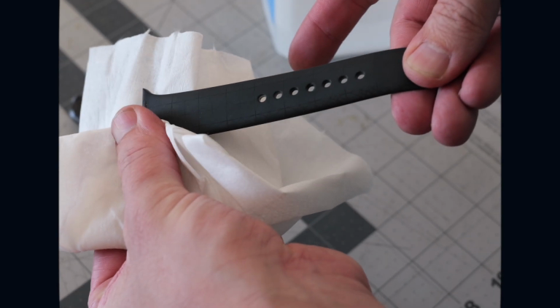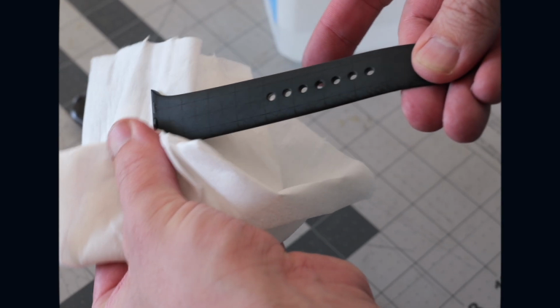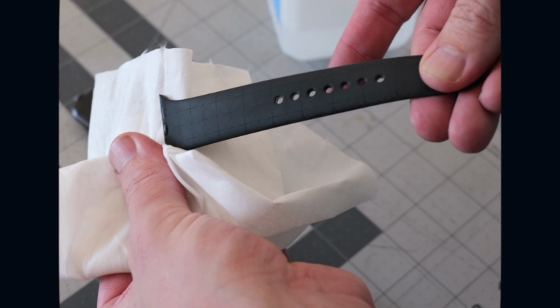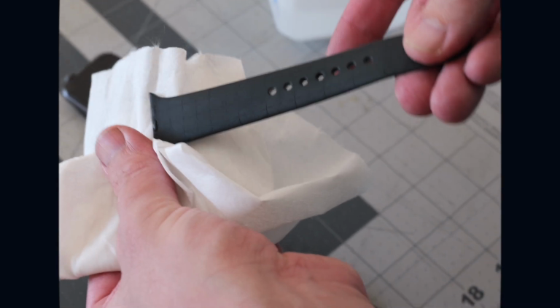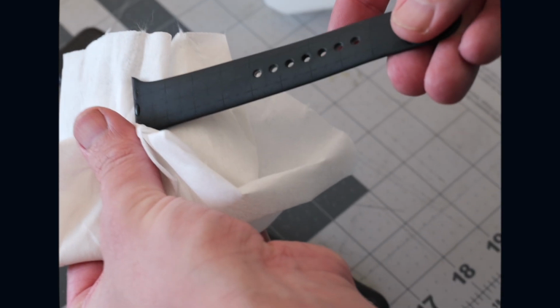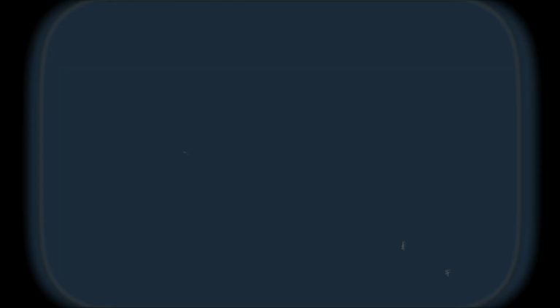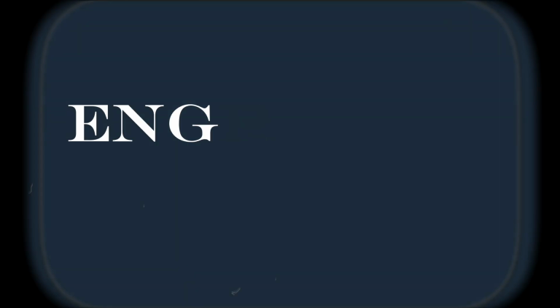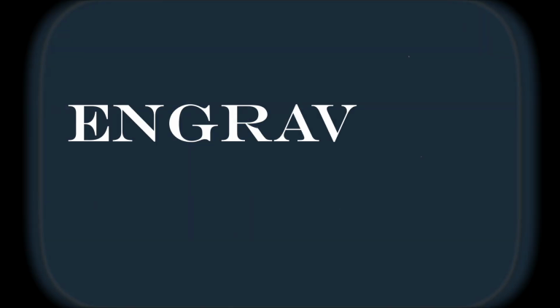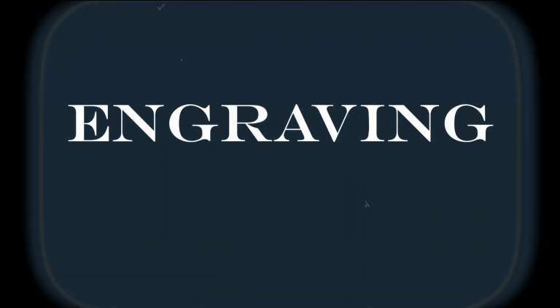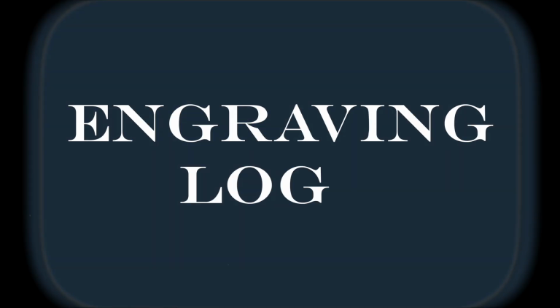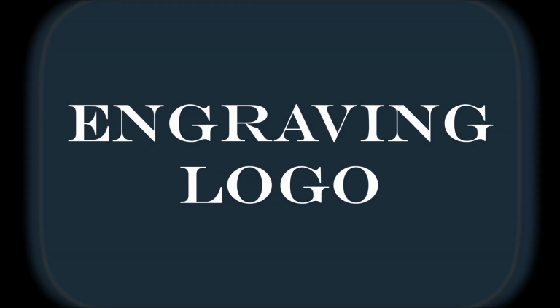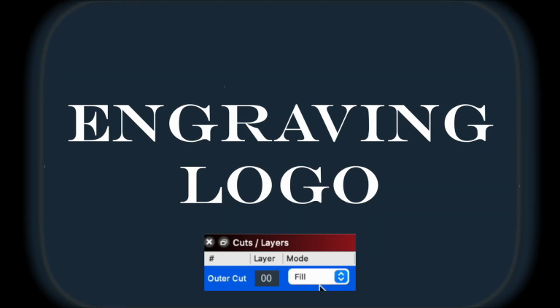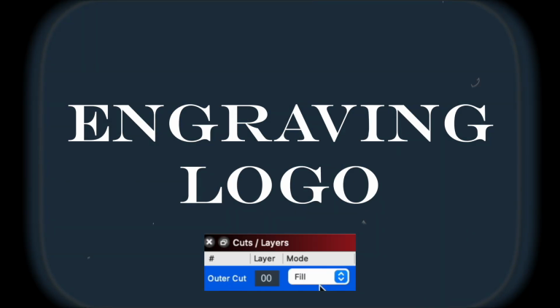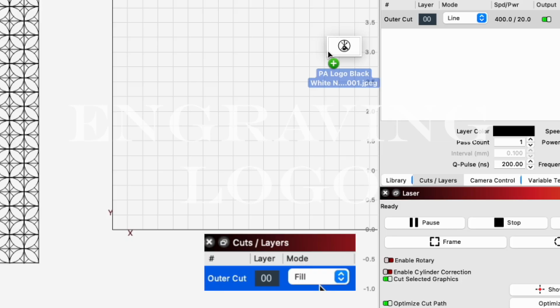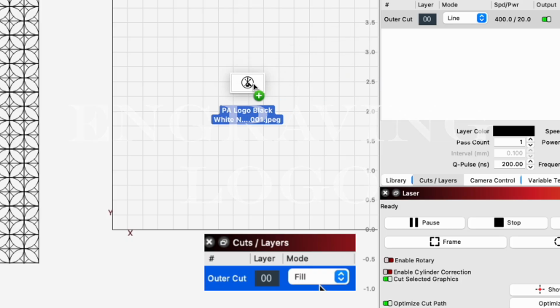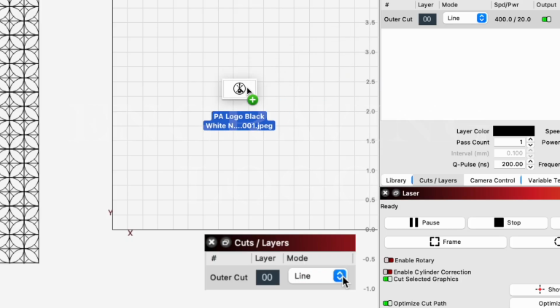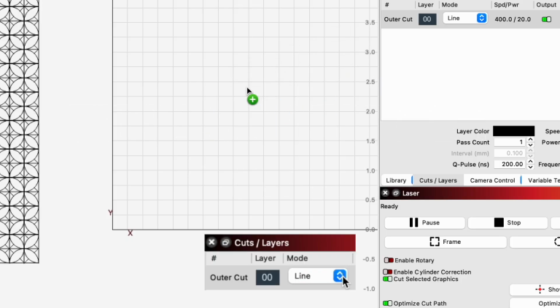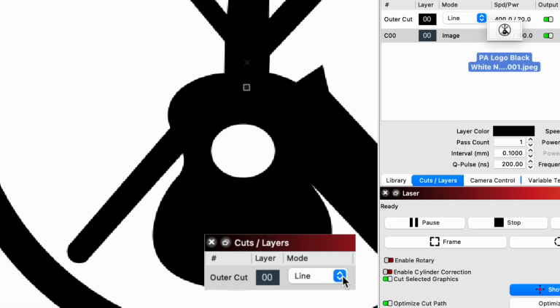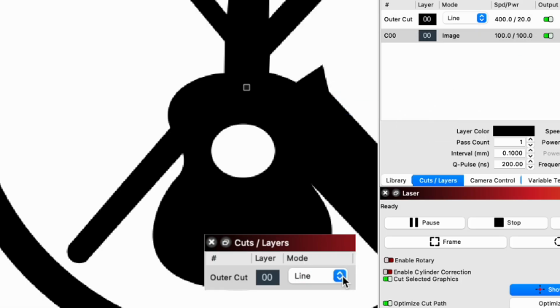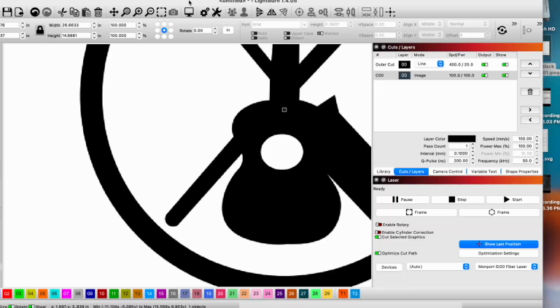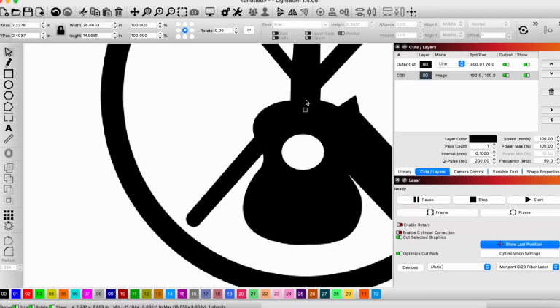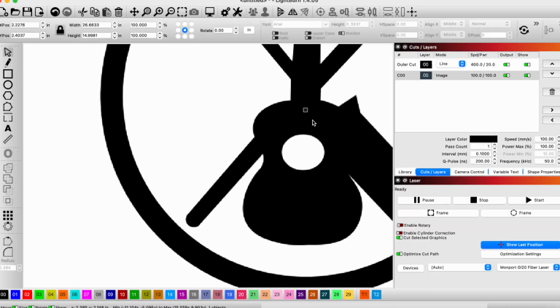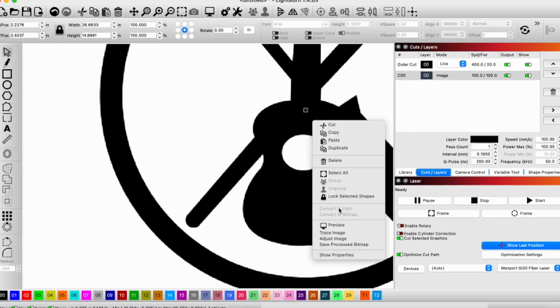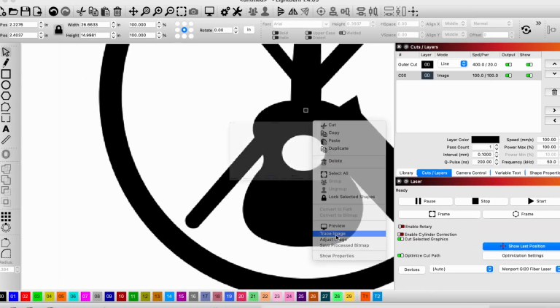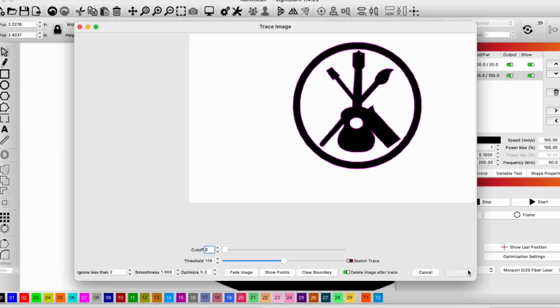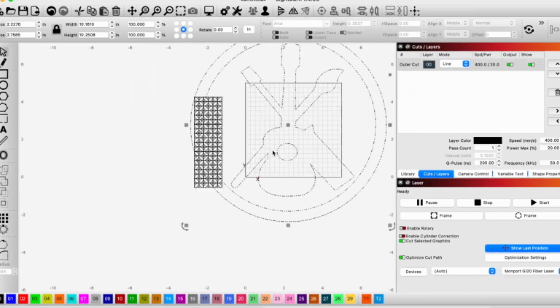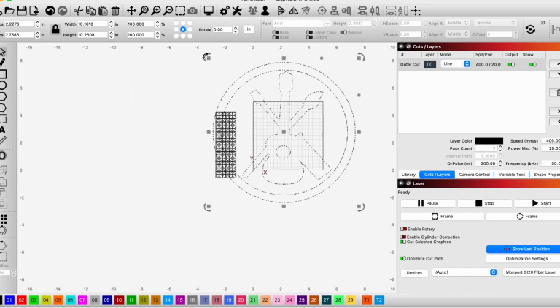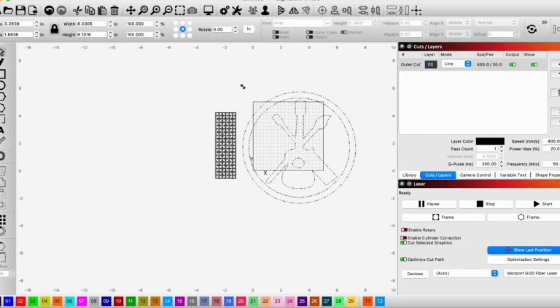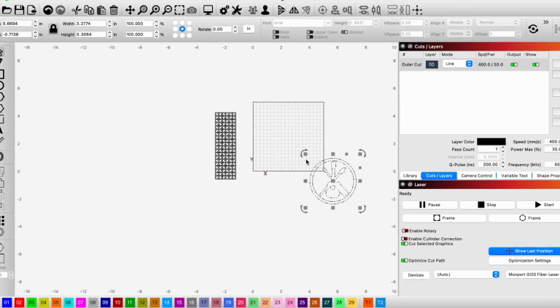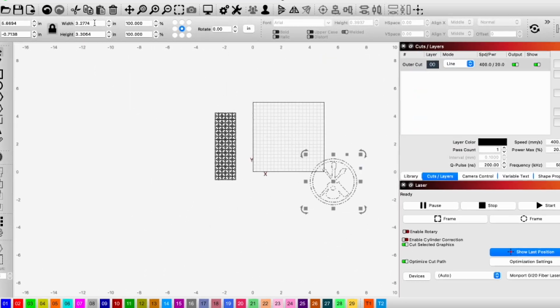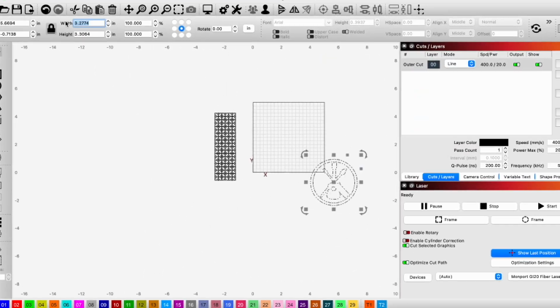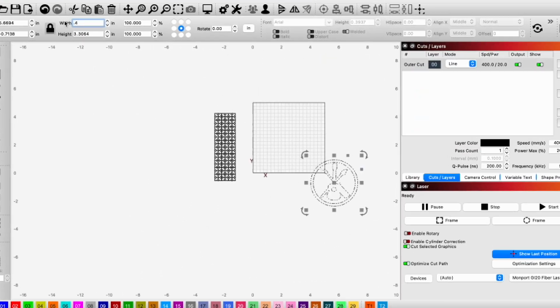Now we're going to try to engrave a fill instead of a line on our watch band, and we'll use our logo as the design.